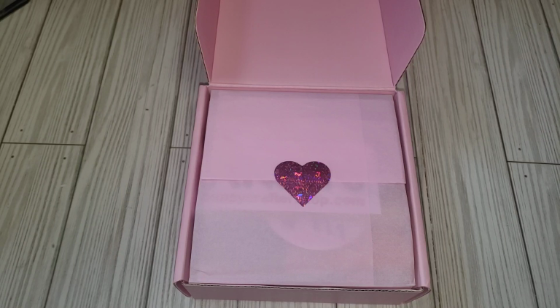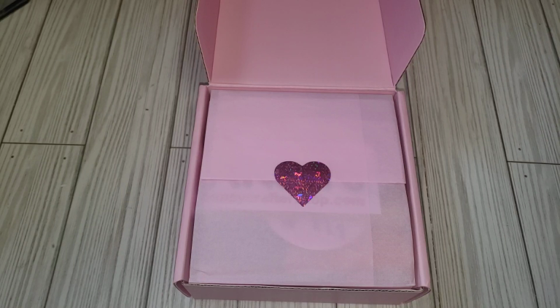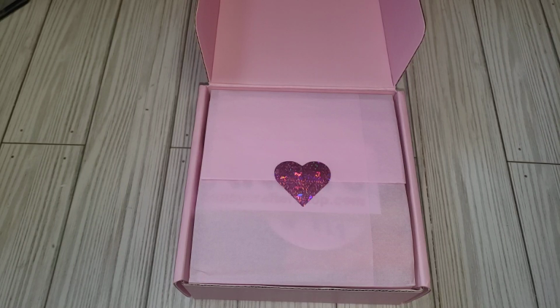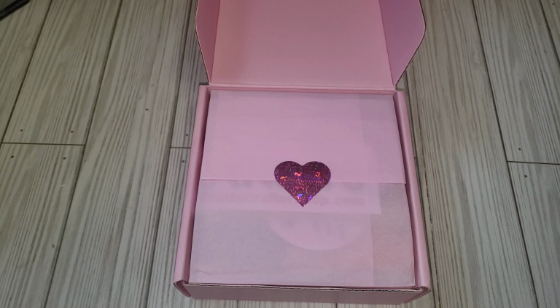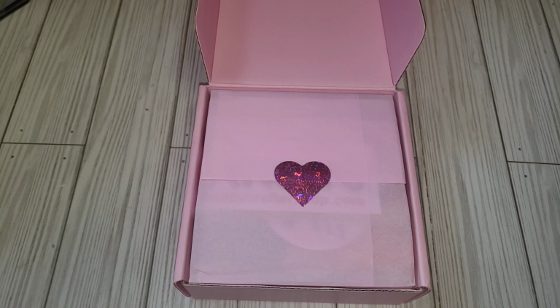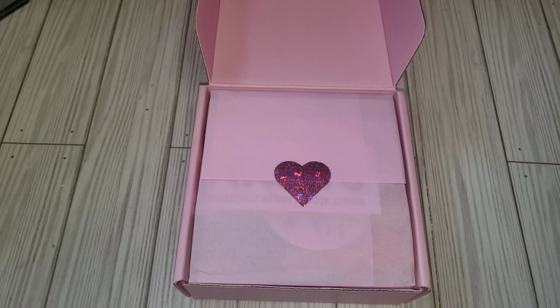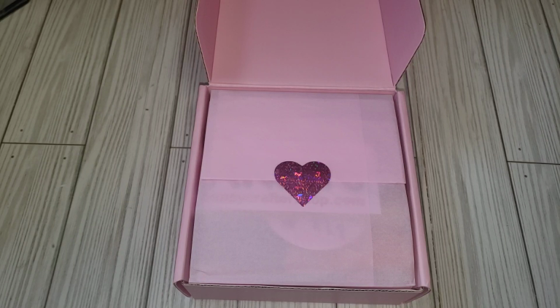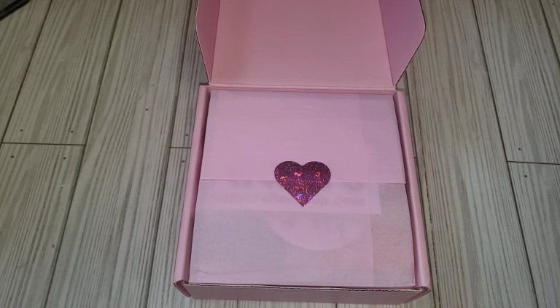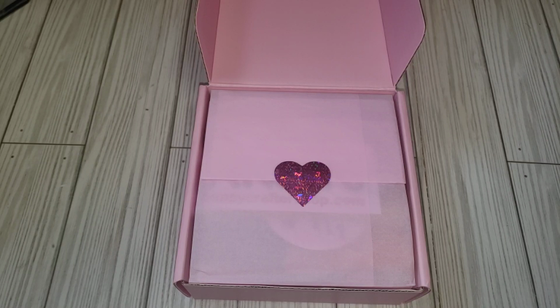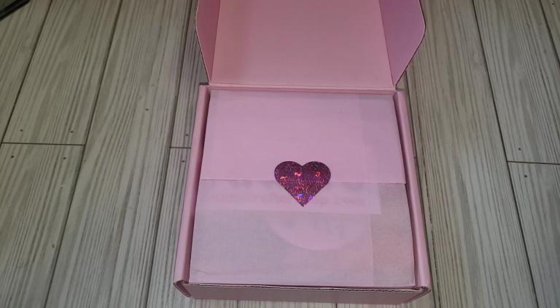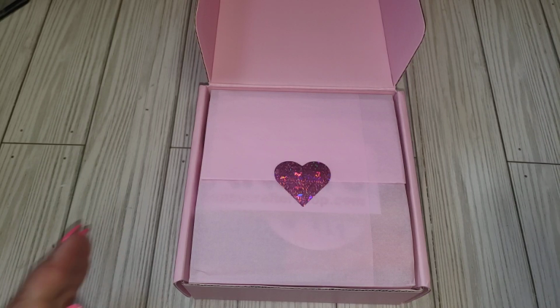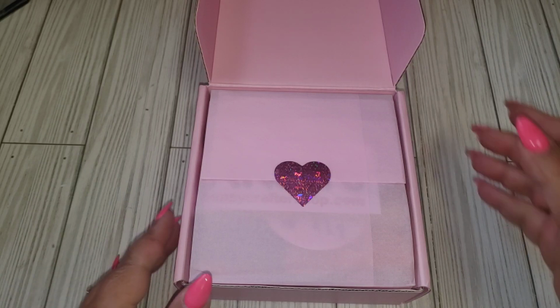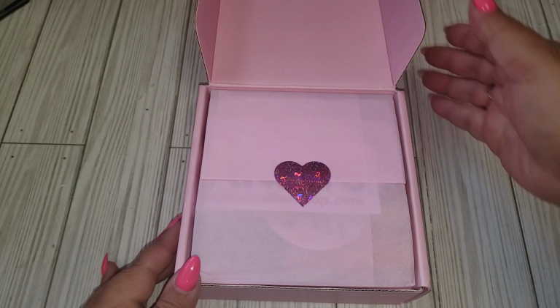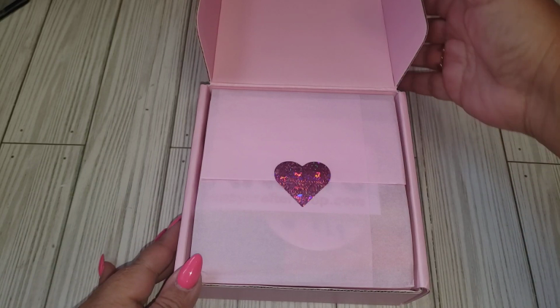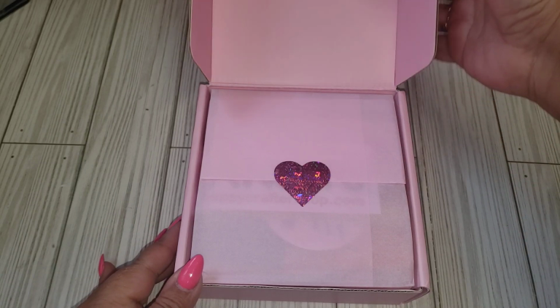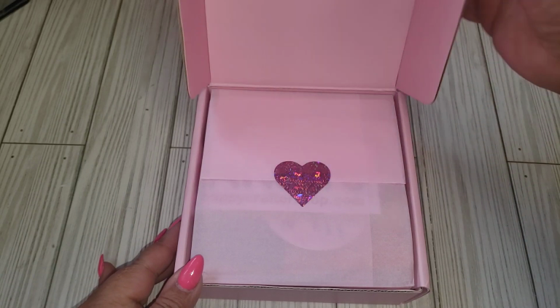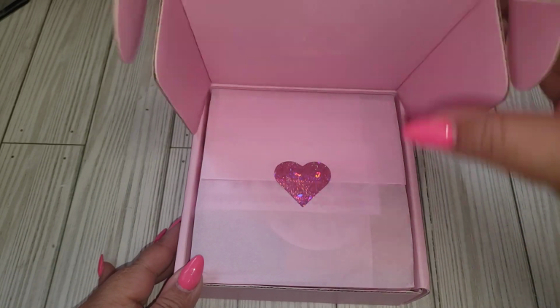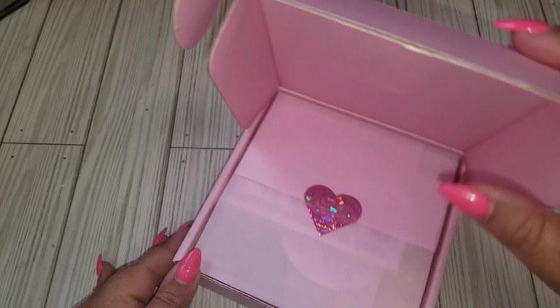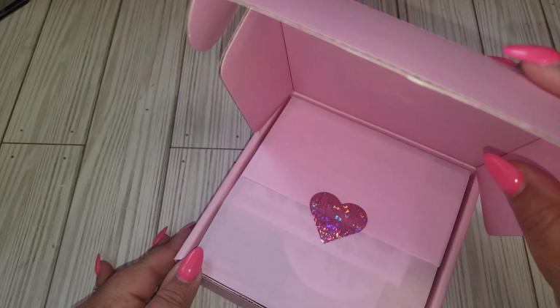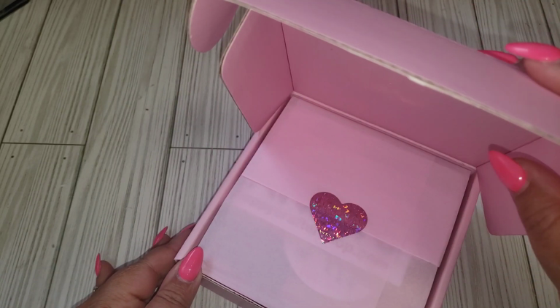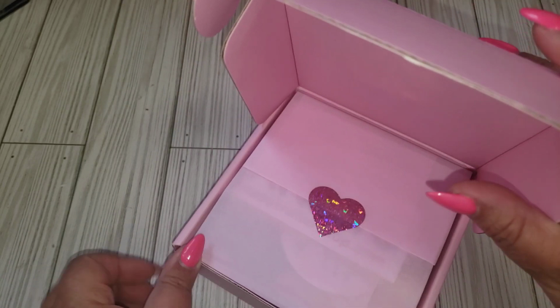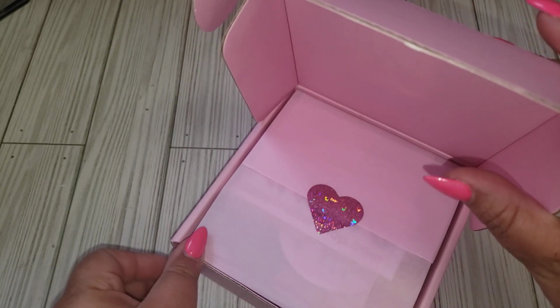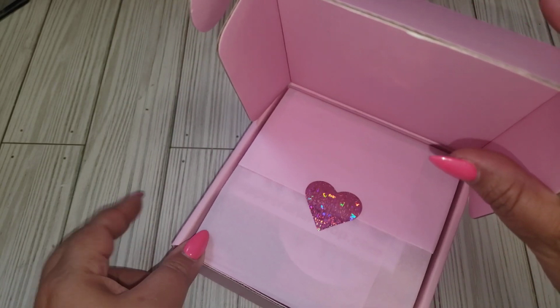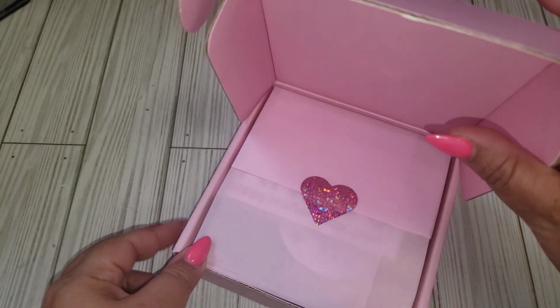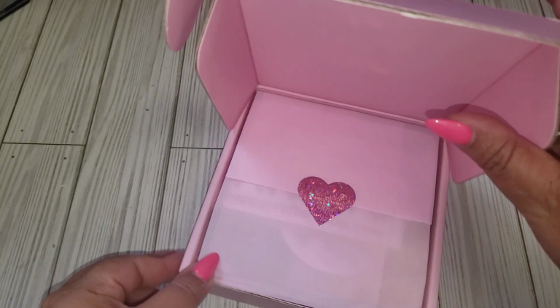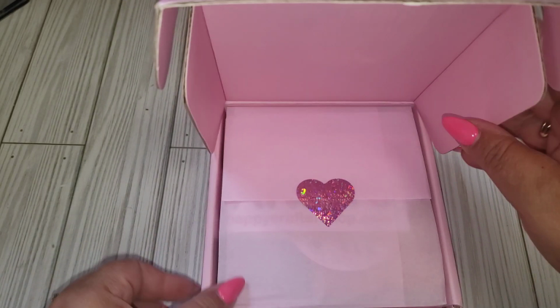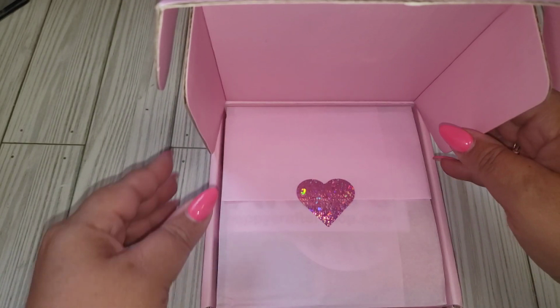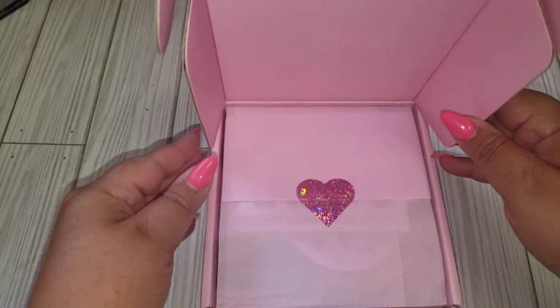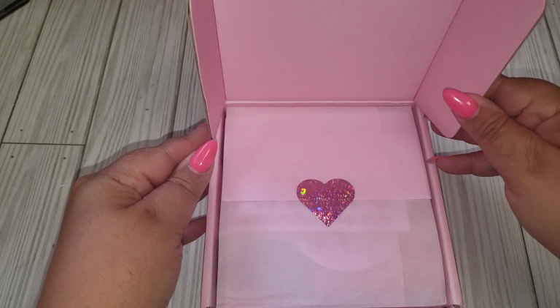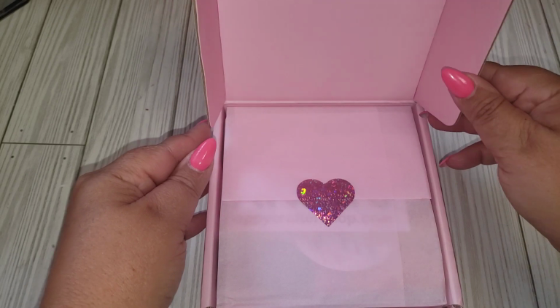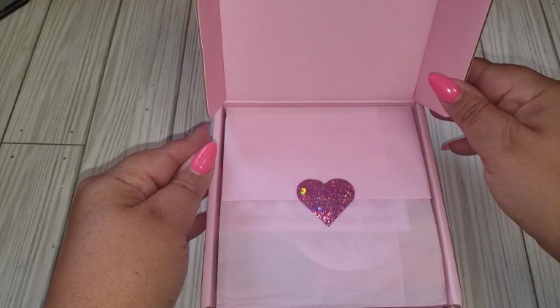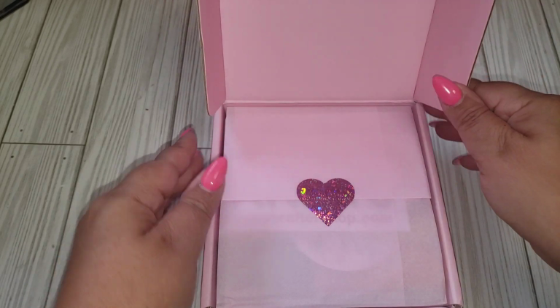Hey friends, welcome back. So today I have an unboxing for the Happy Crafter shop.